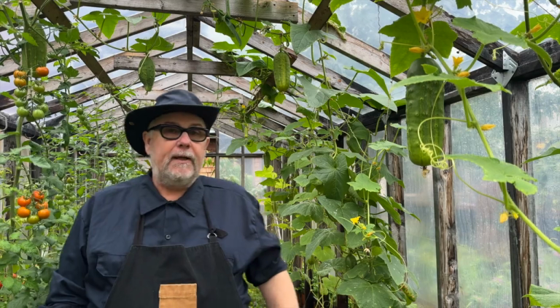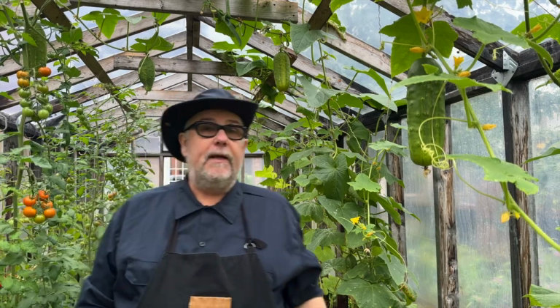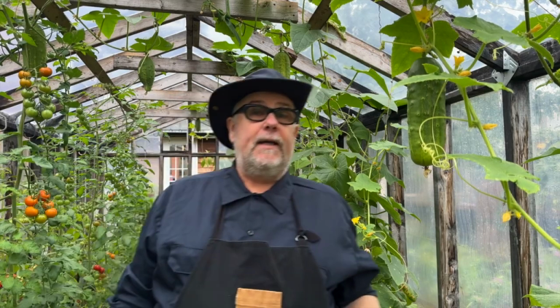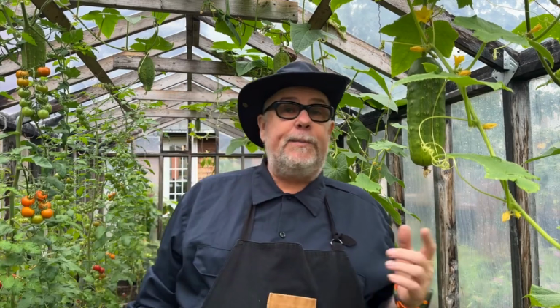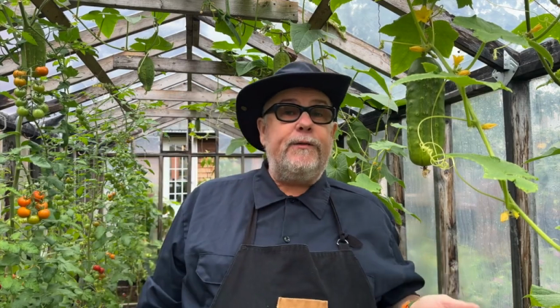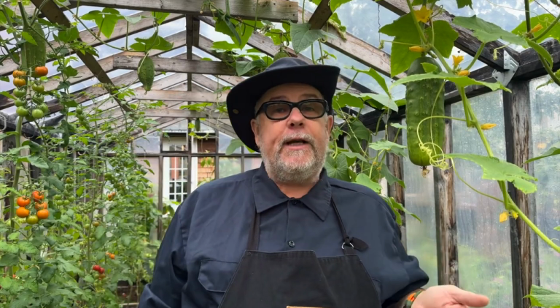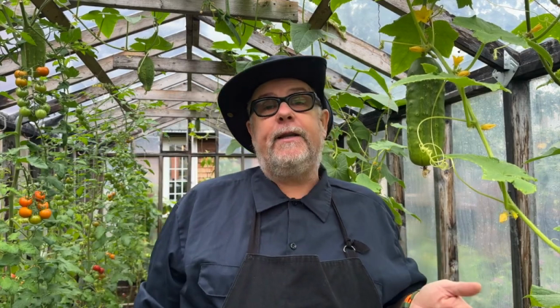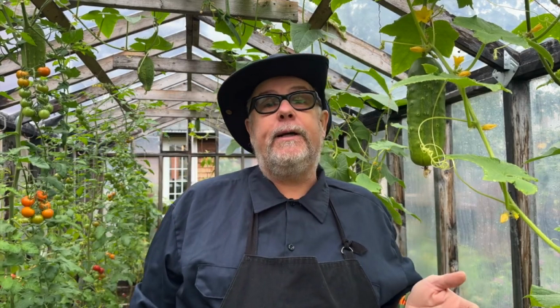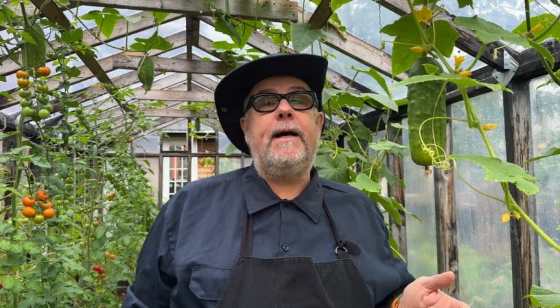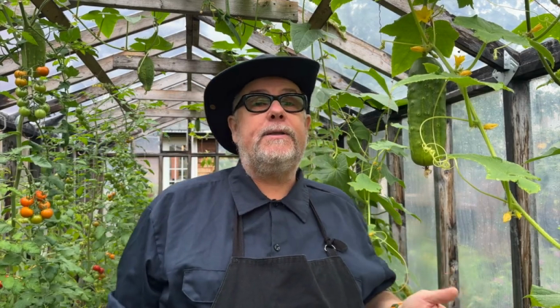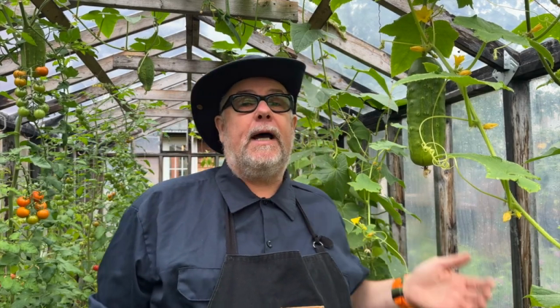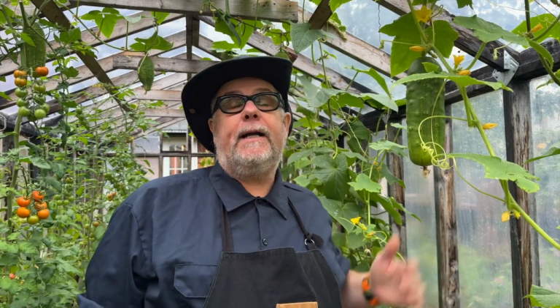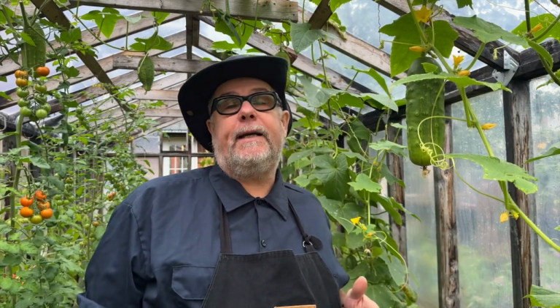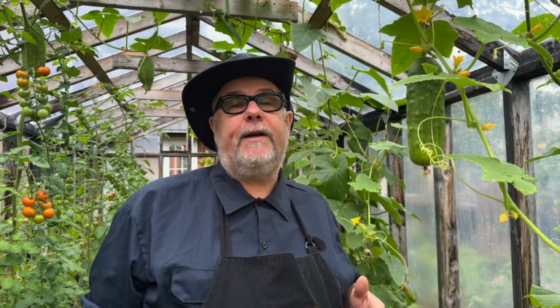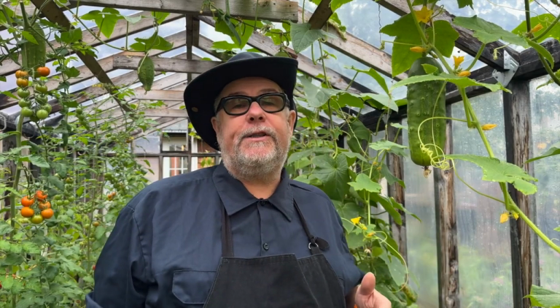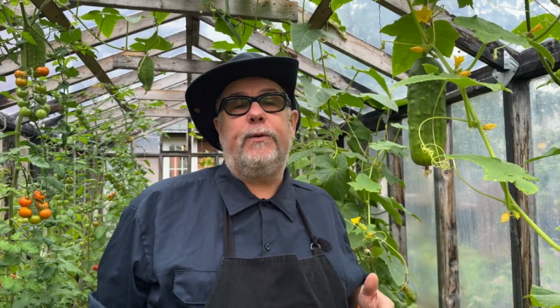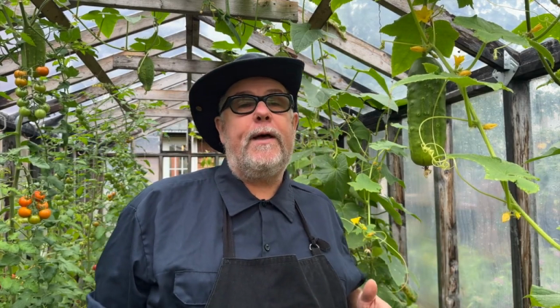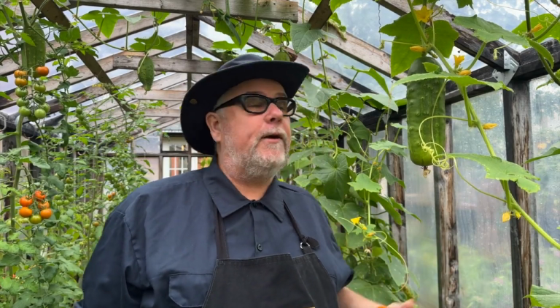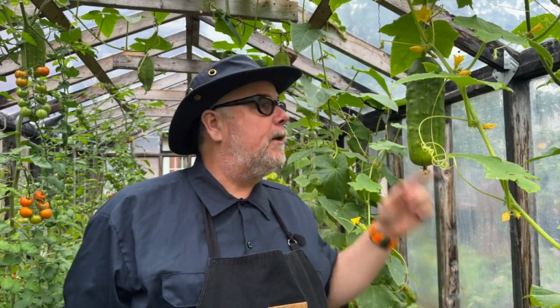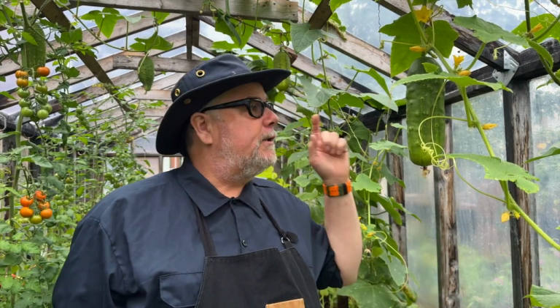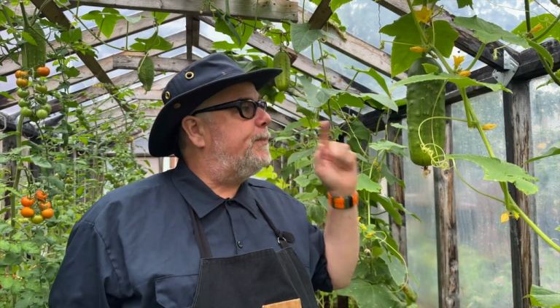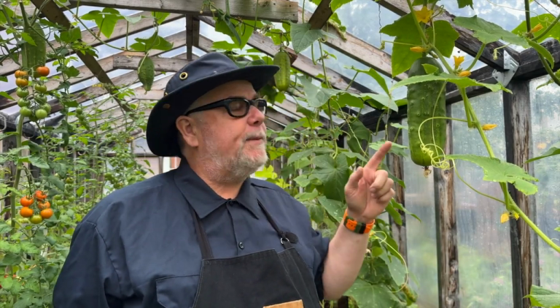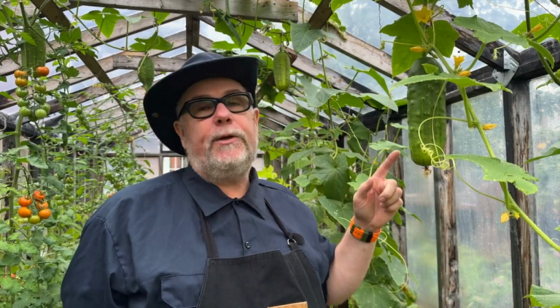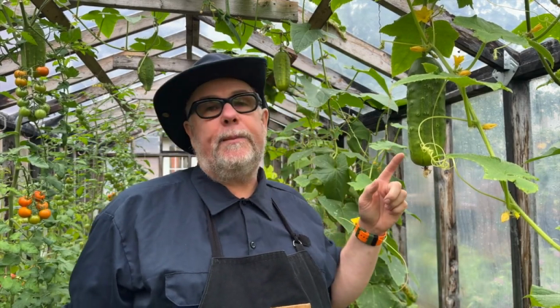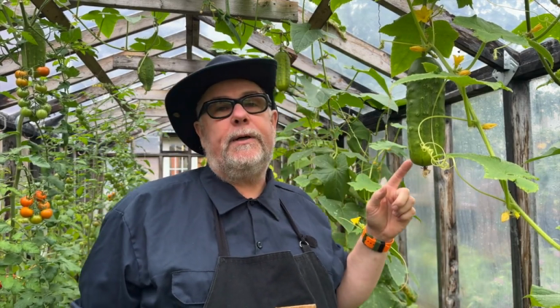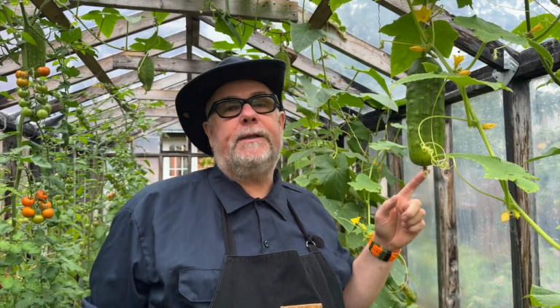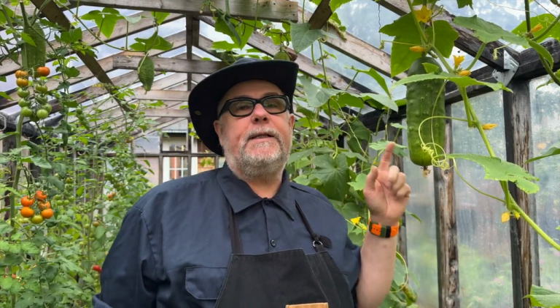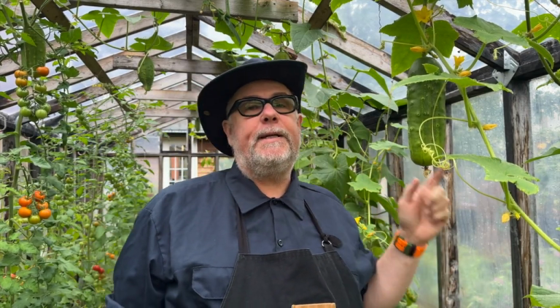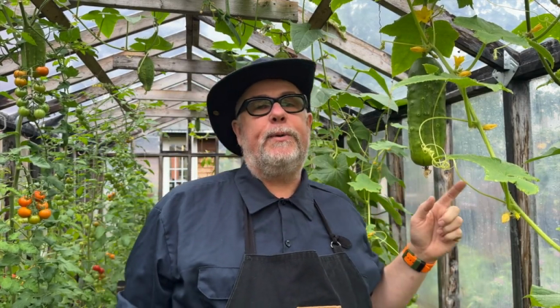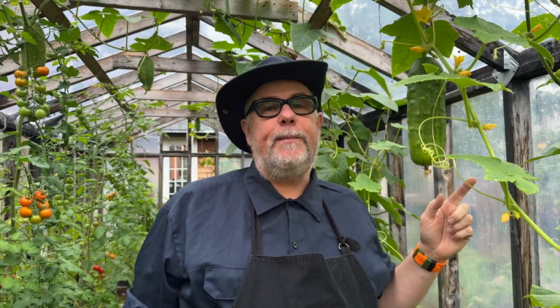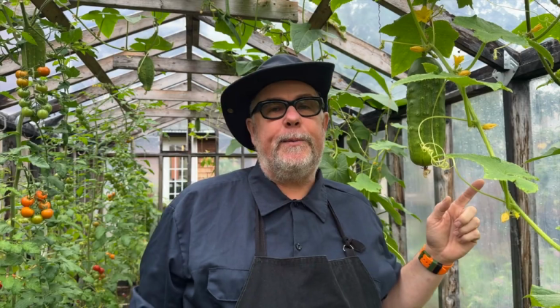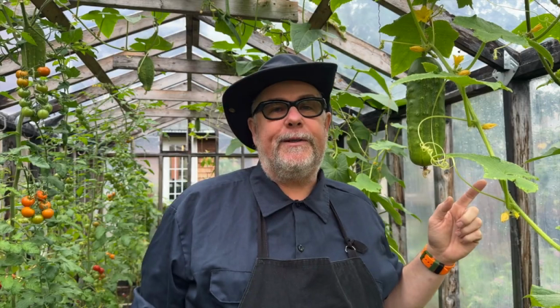It's a beautiful day in the greenhouse. I'm going to take advantage of the weather to pick some cucumbers and to make some bread and butter pickles.